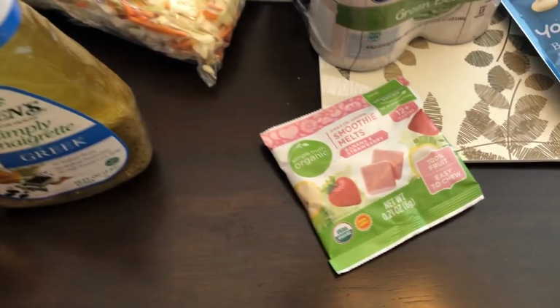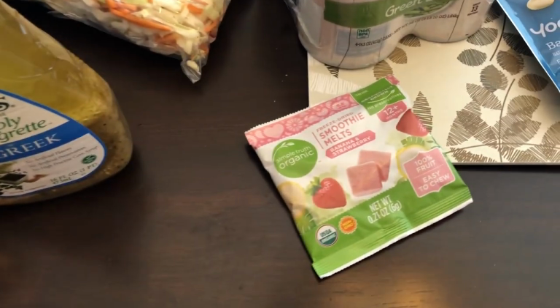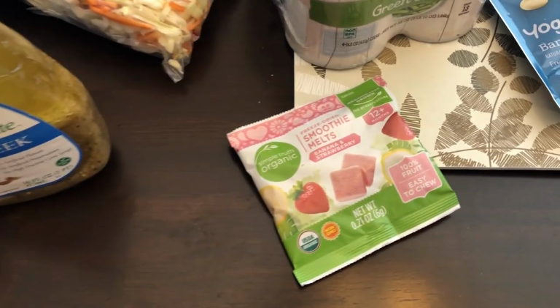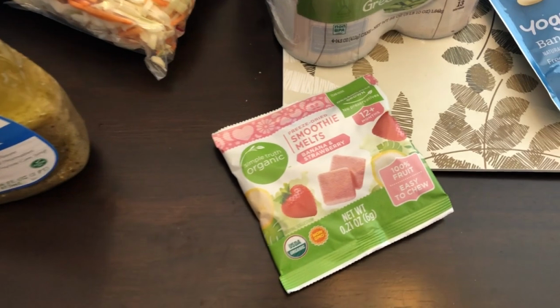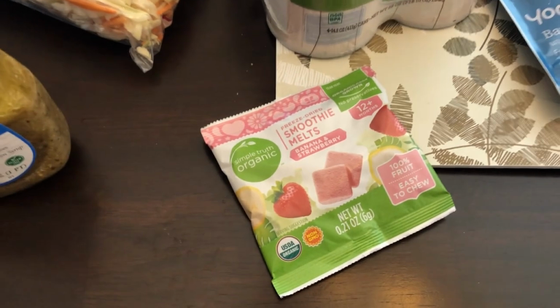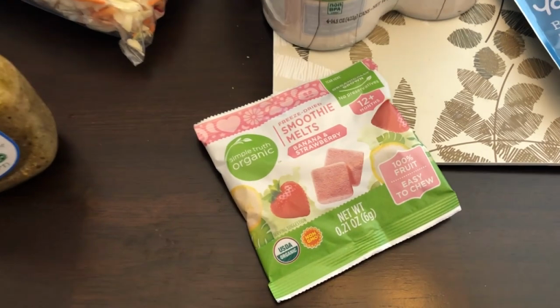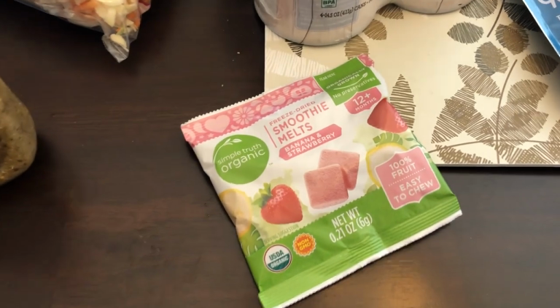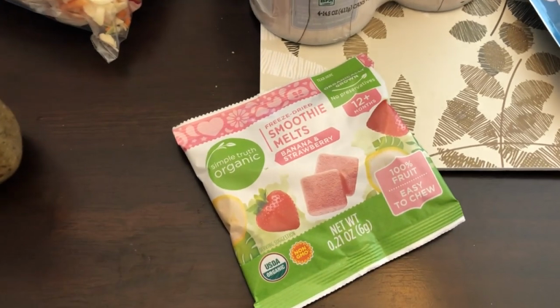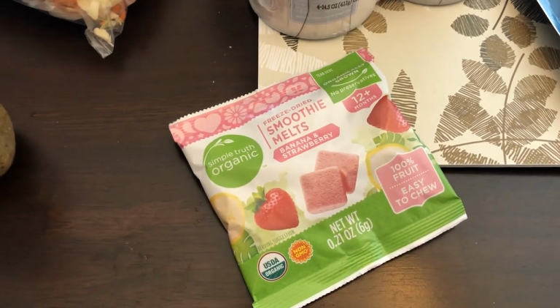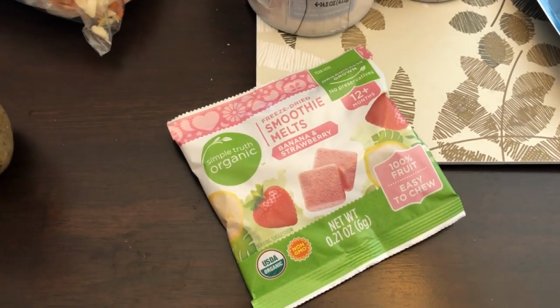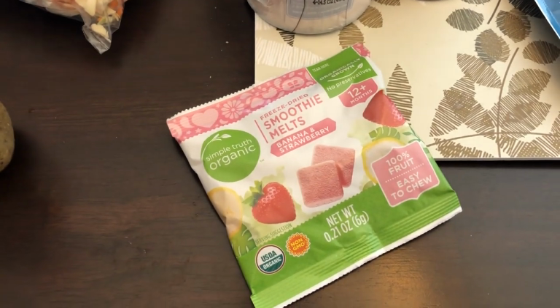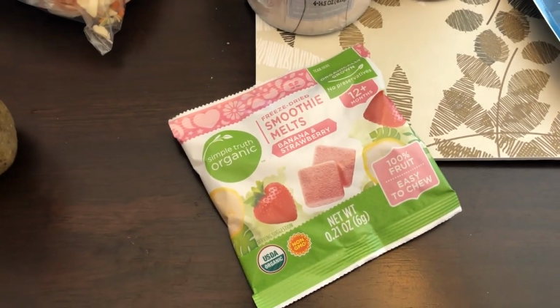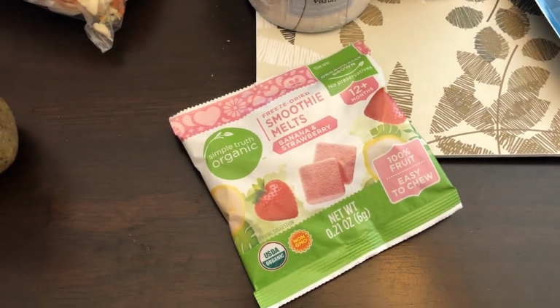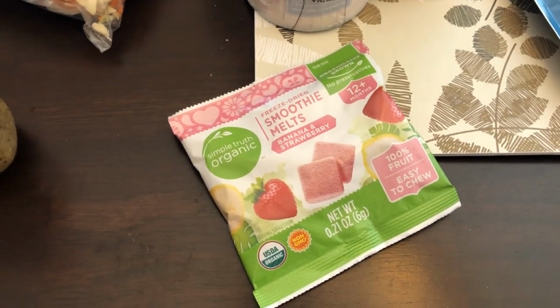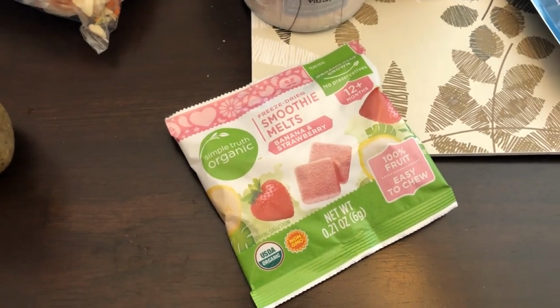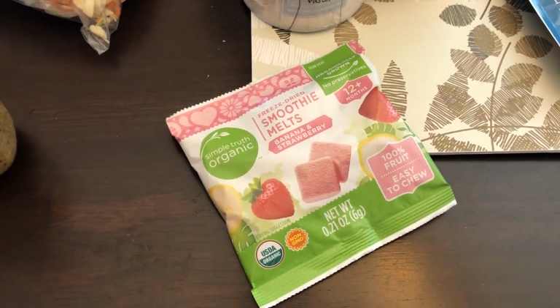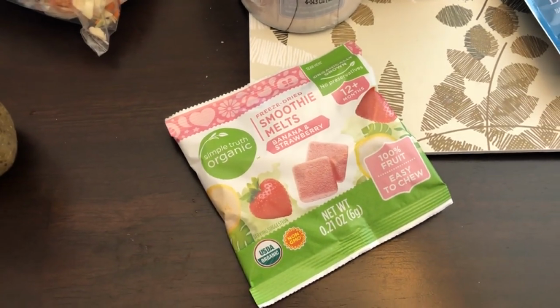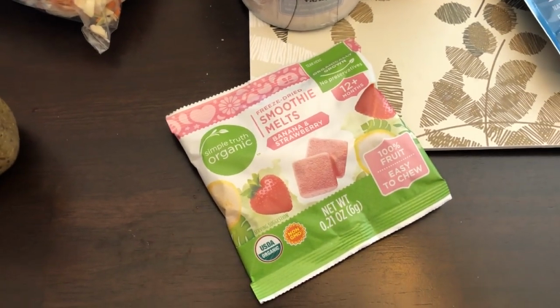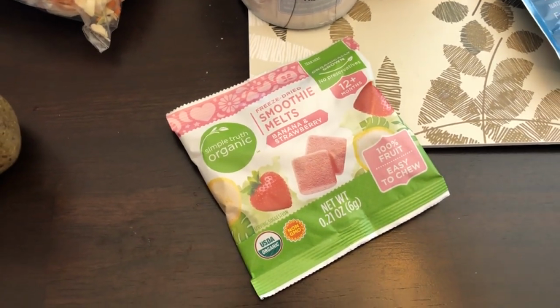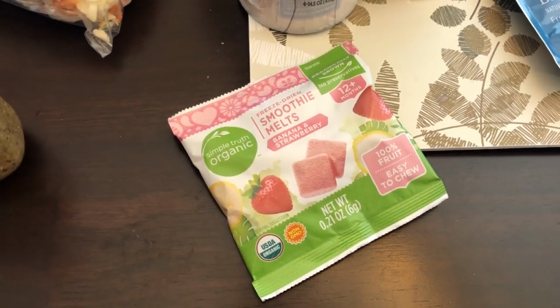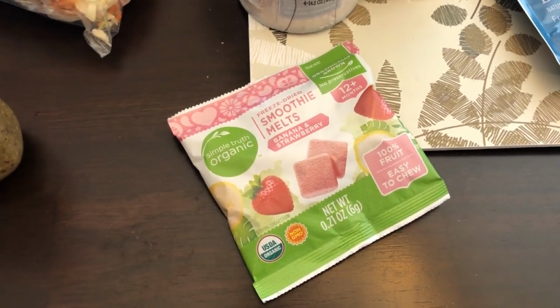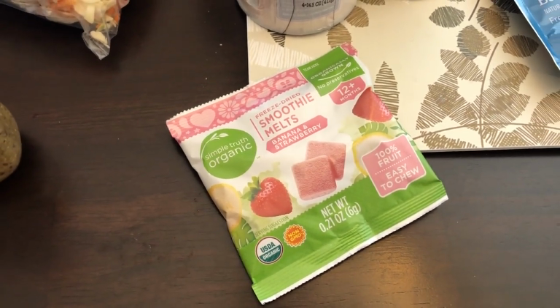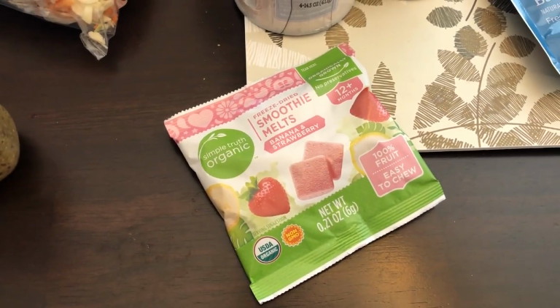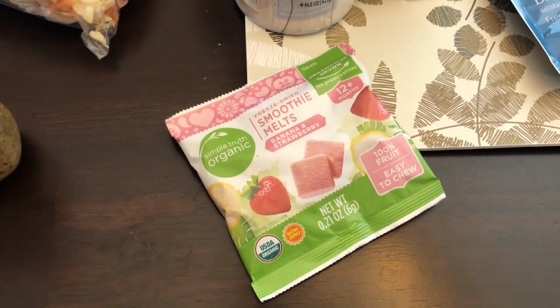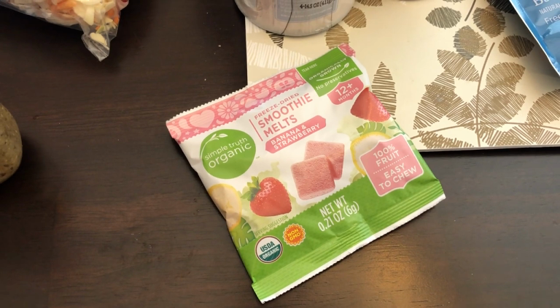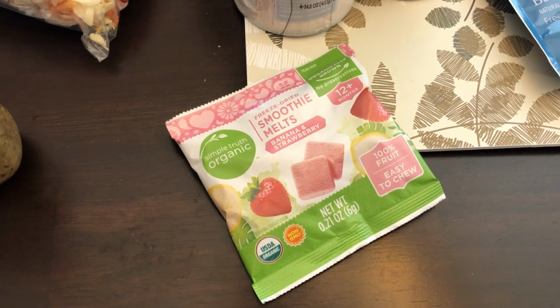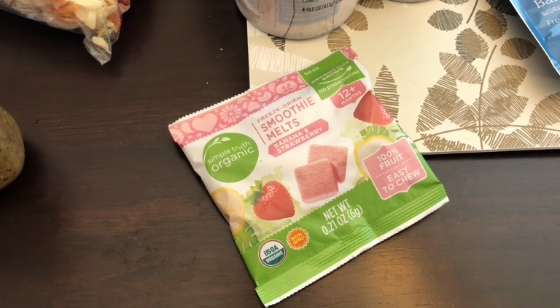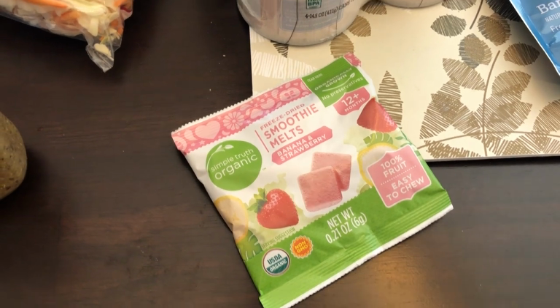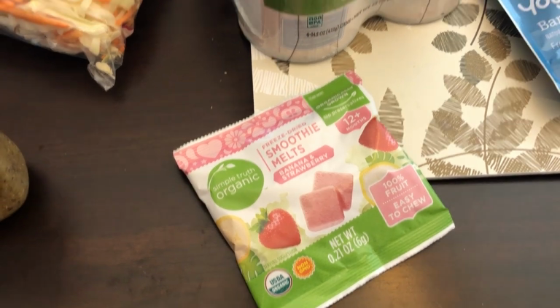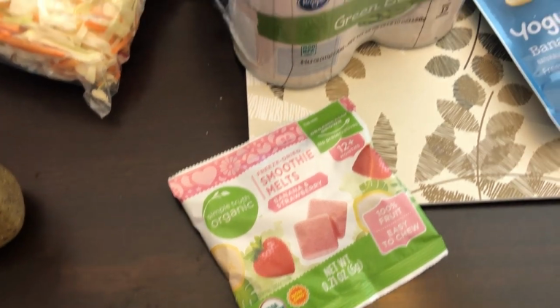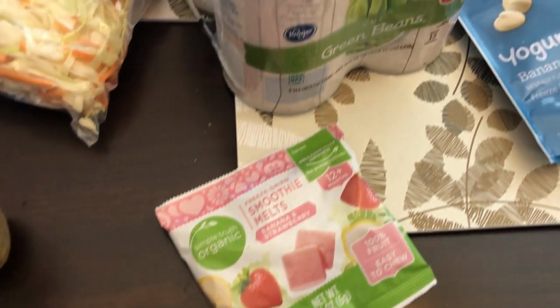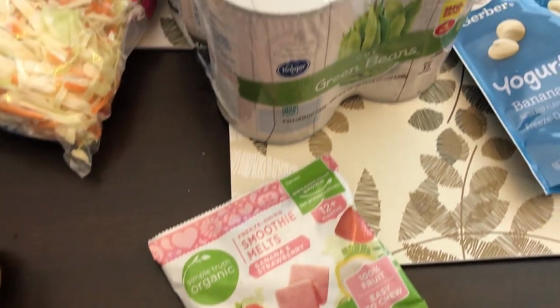I got these smoothie melts for my son — strawberry banana. He had them a long time ago and he liked them, so I wanted to give them a try again.